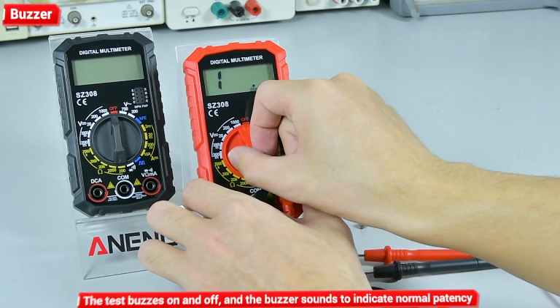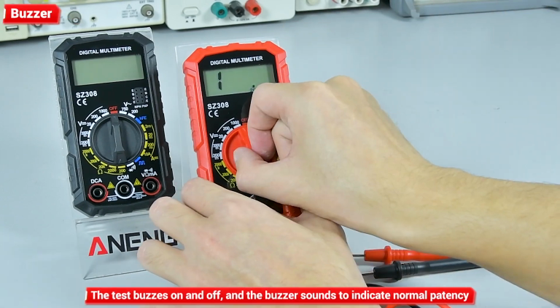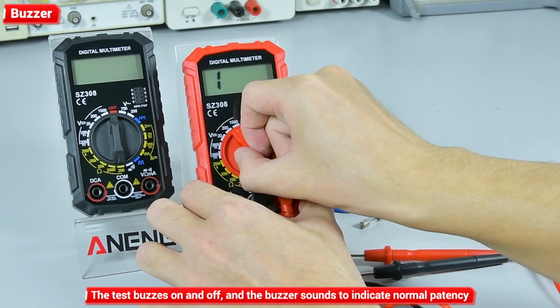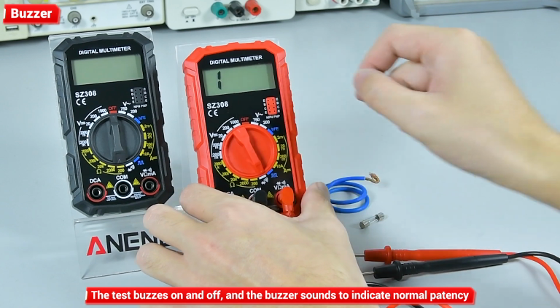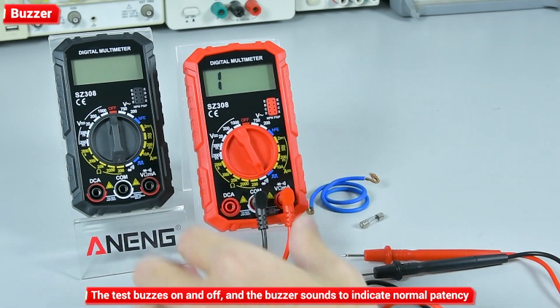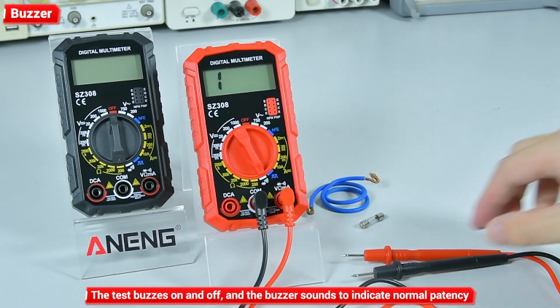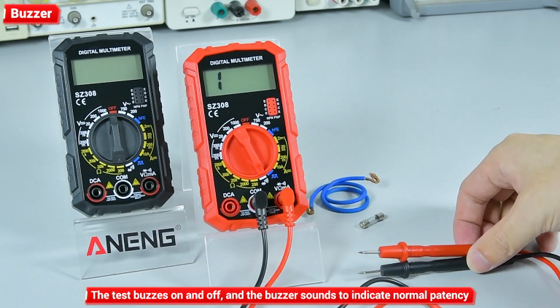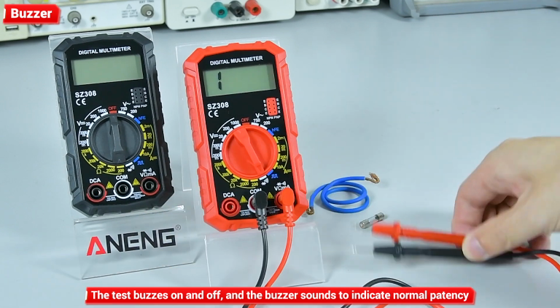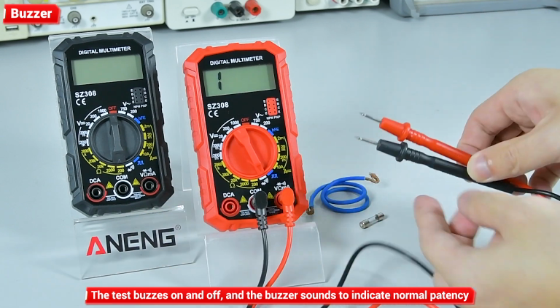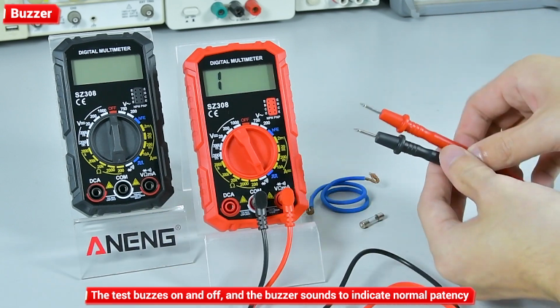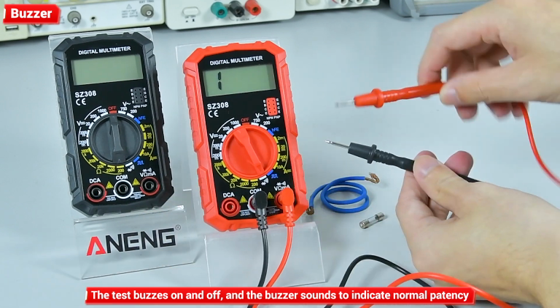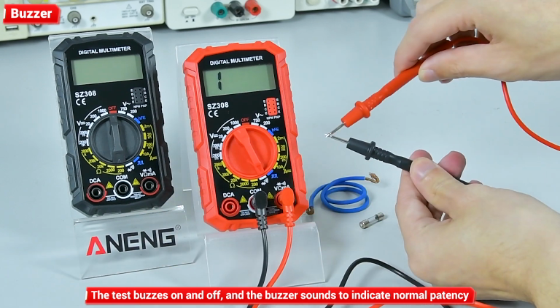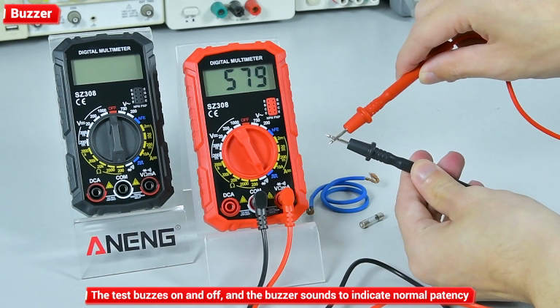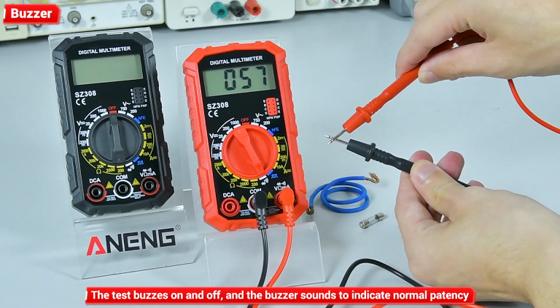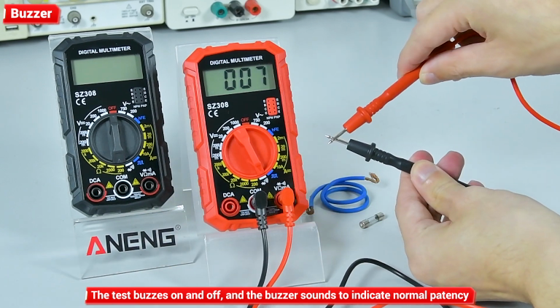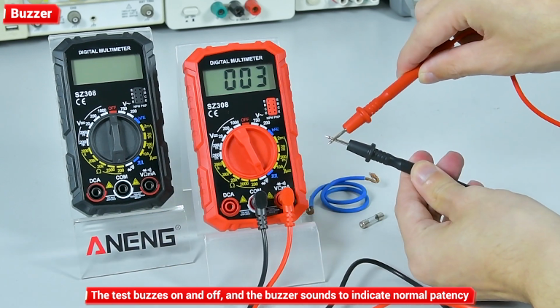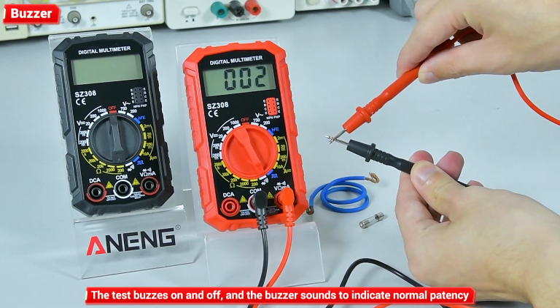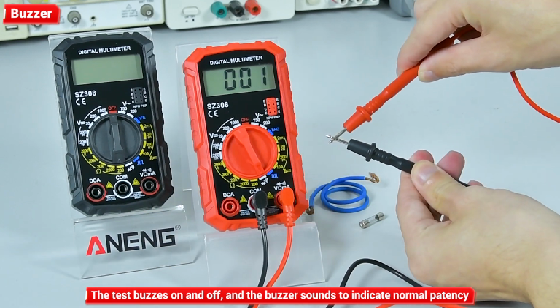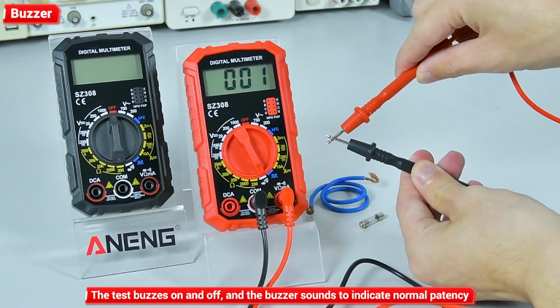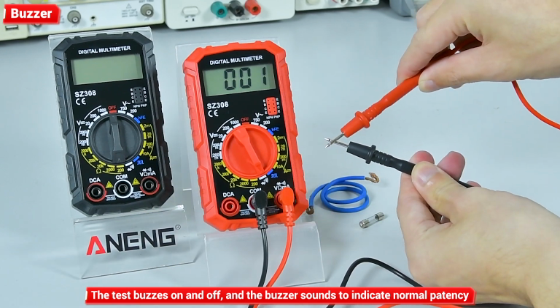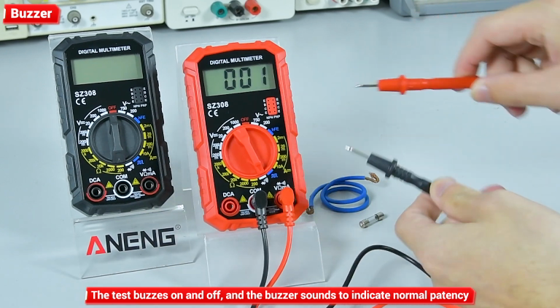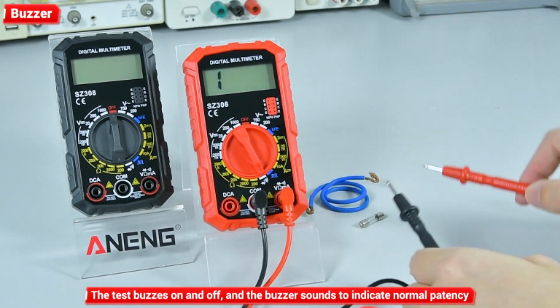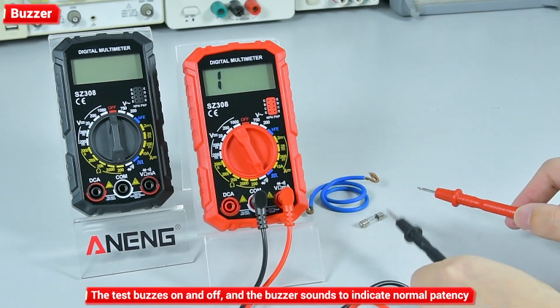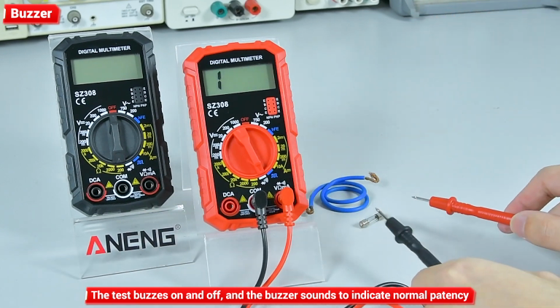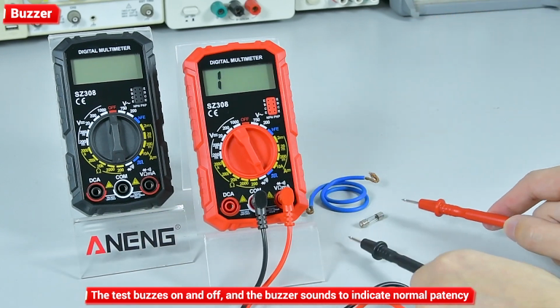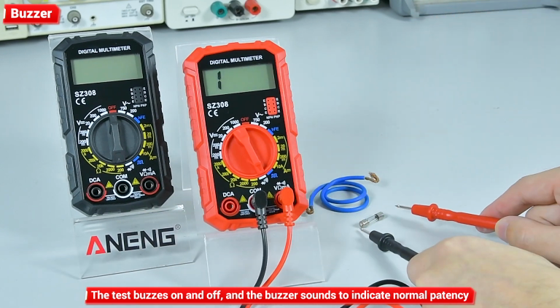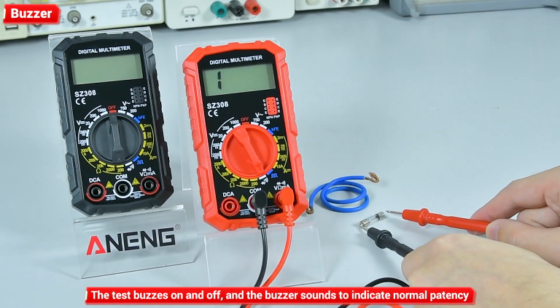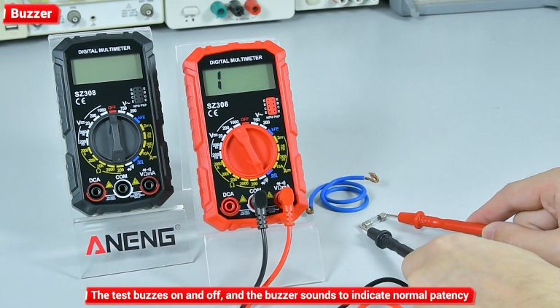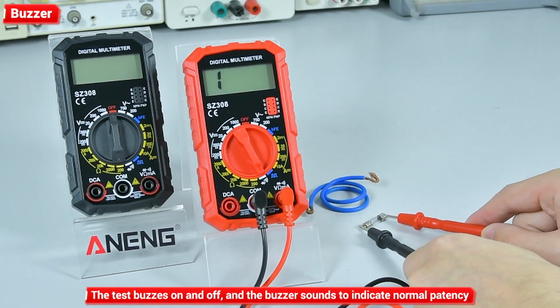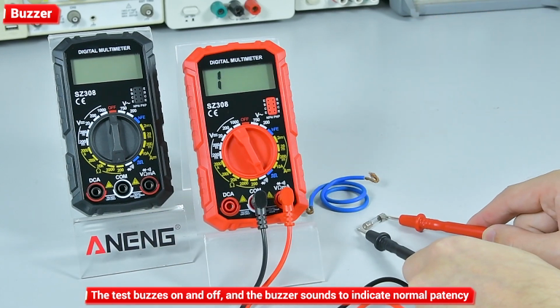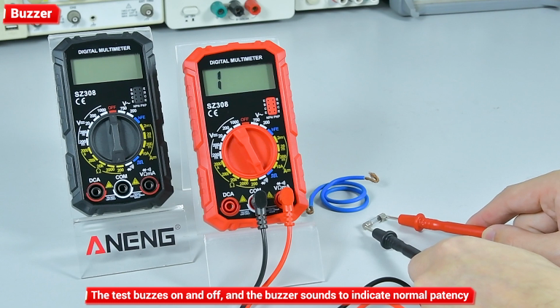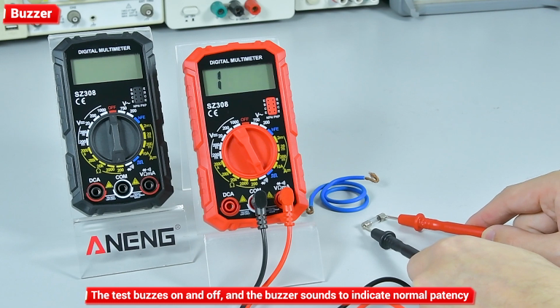Buzzer continuity test: the test buzzes on and off, and a buzzer sound indicates normal patency.